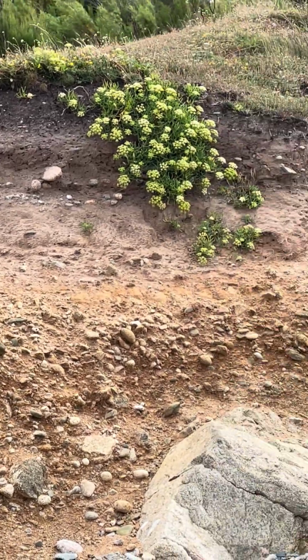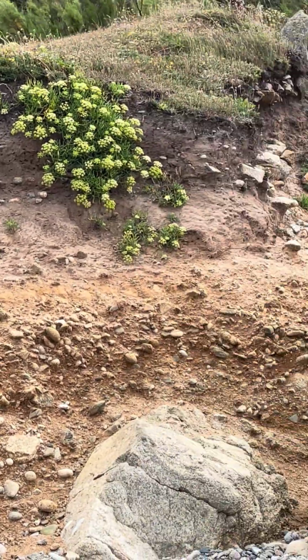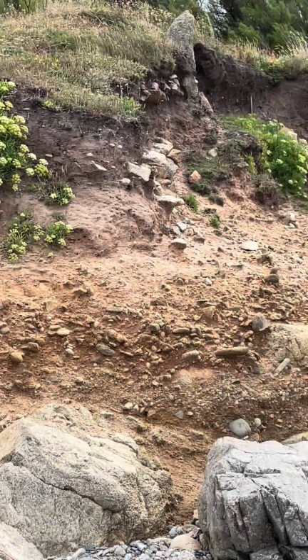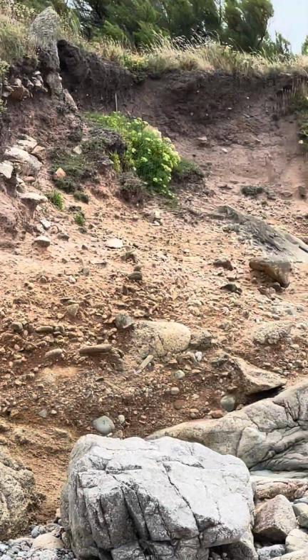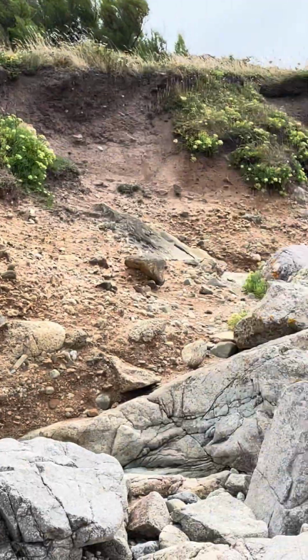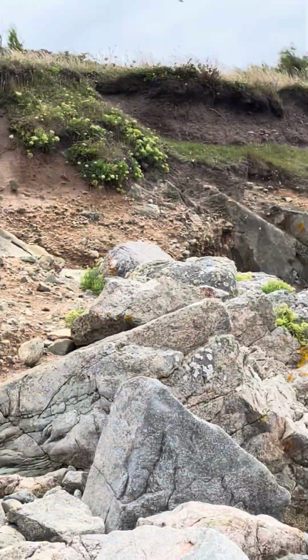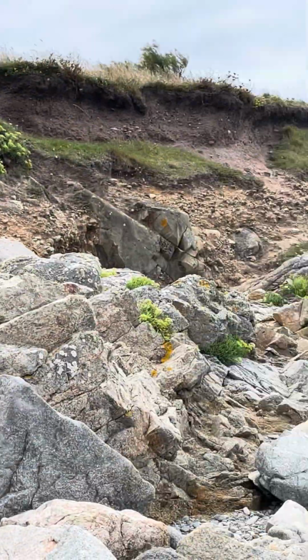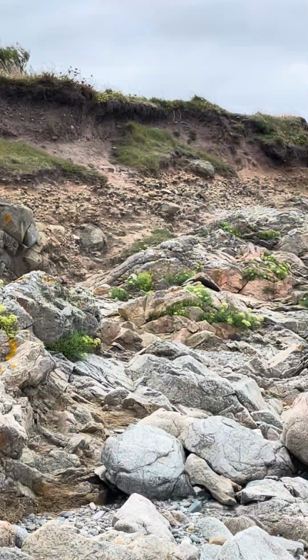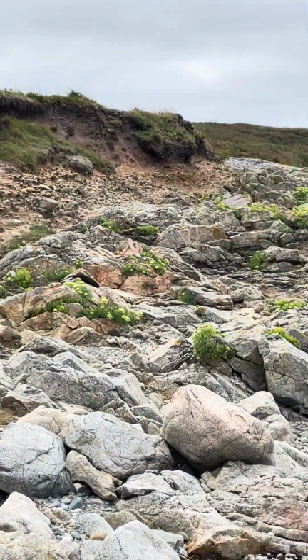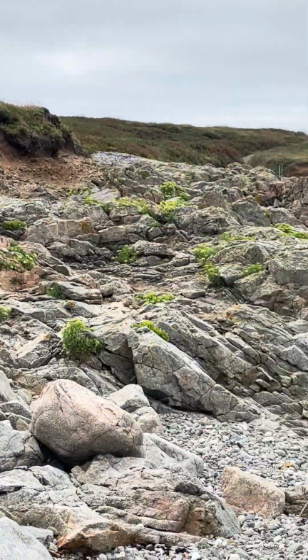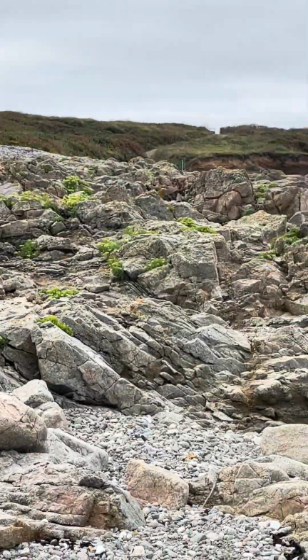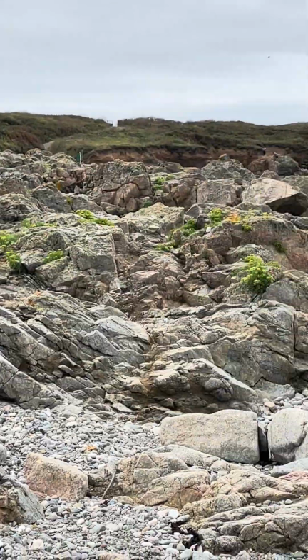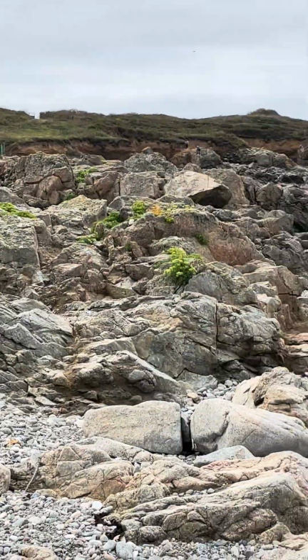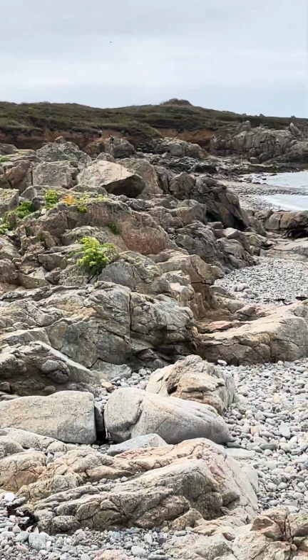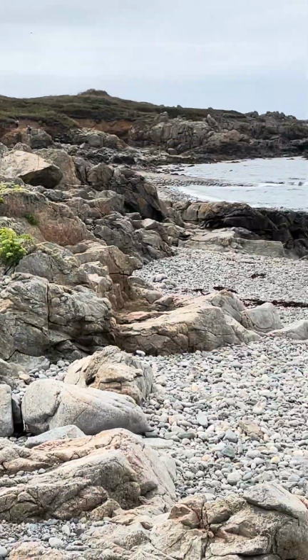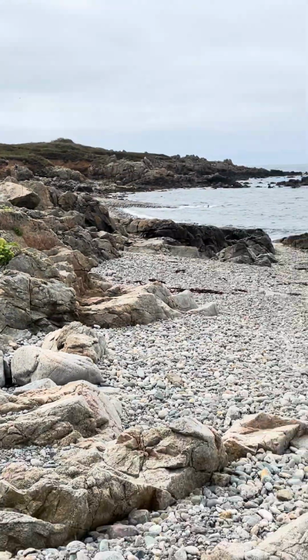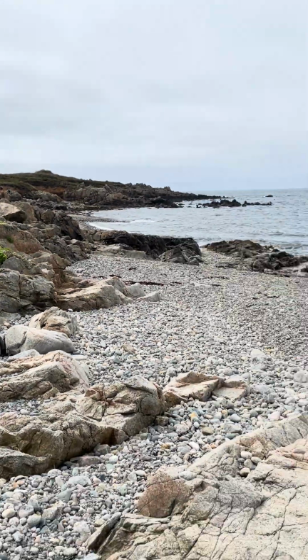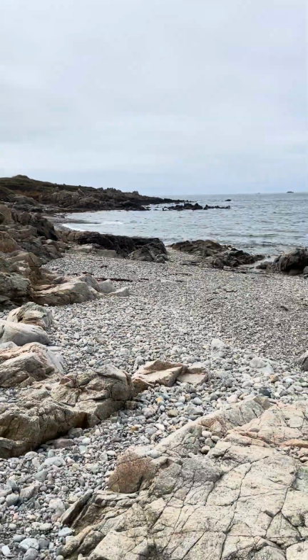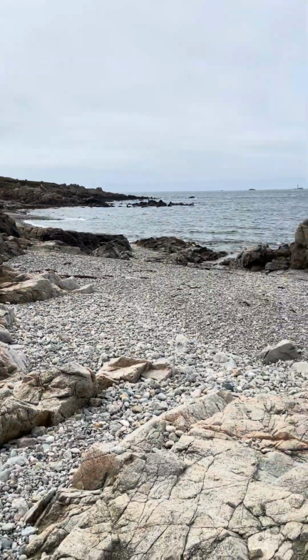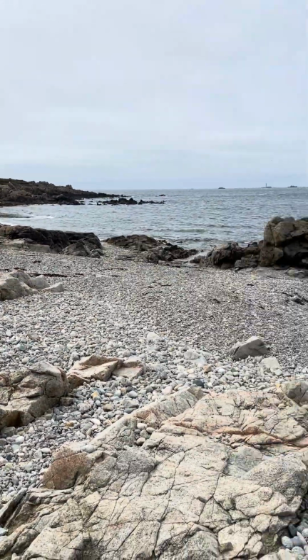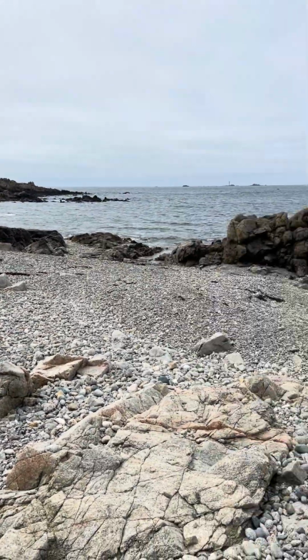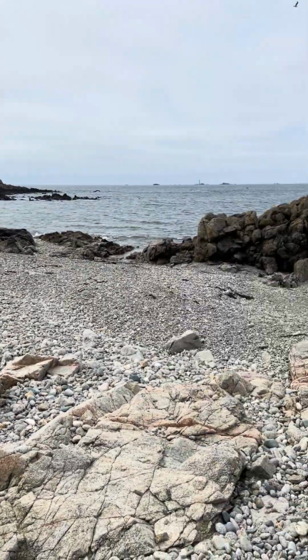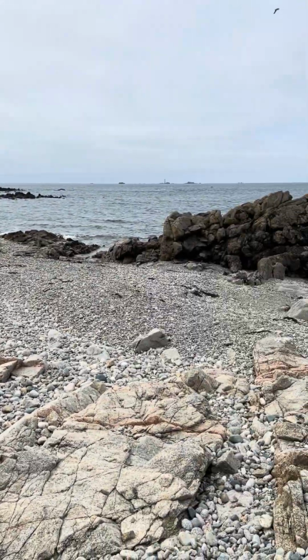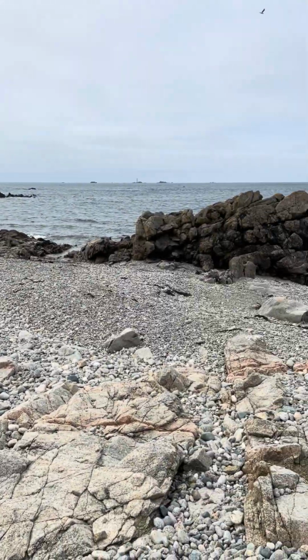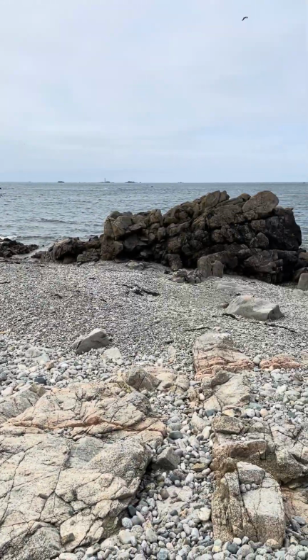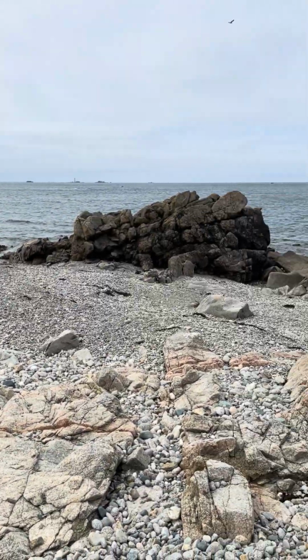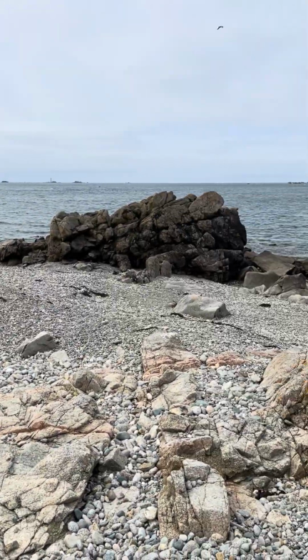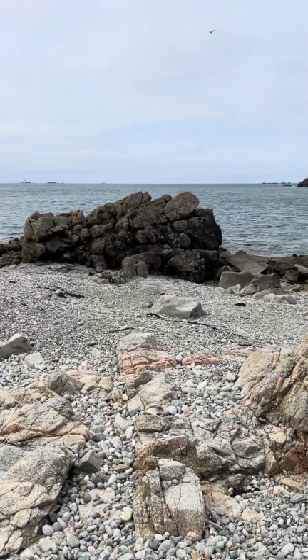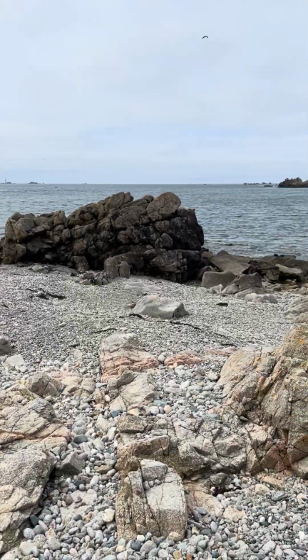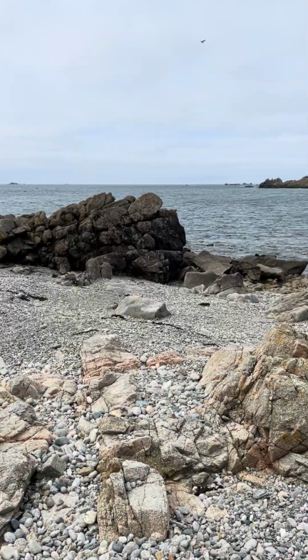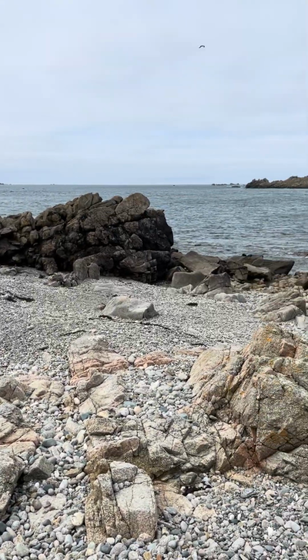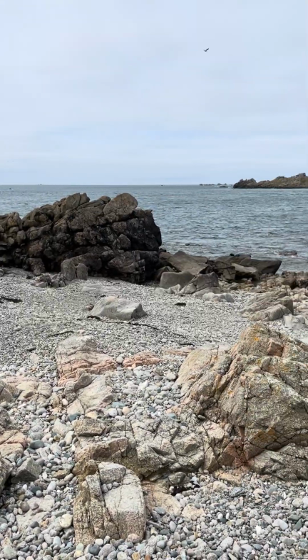Absolutely amazing. Well done Mr. Lyell — perfectly proven here. Thank you.